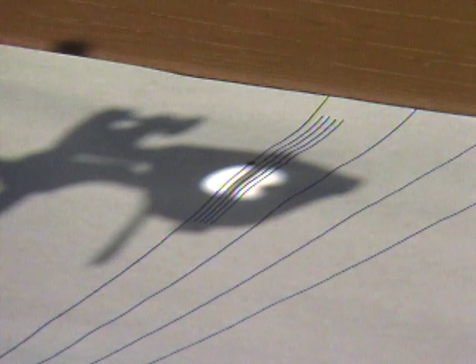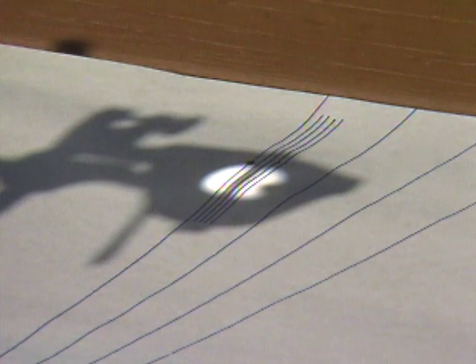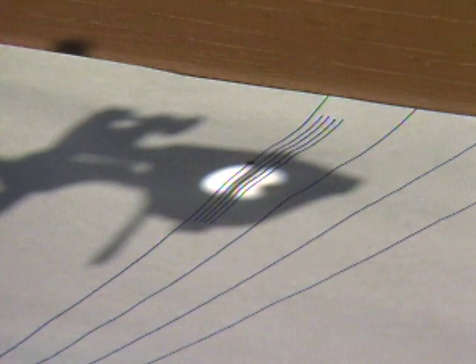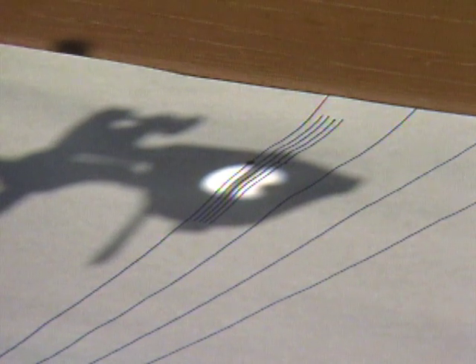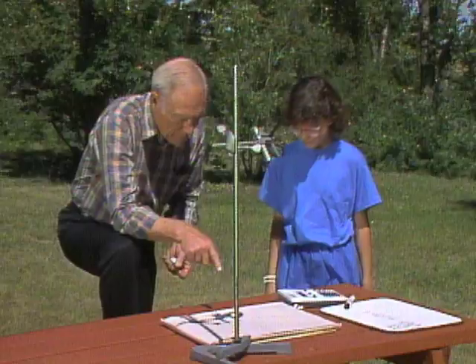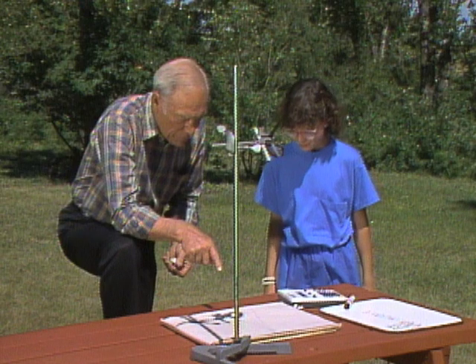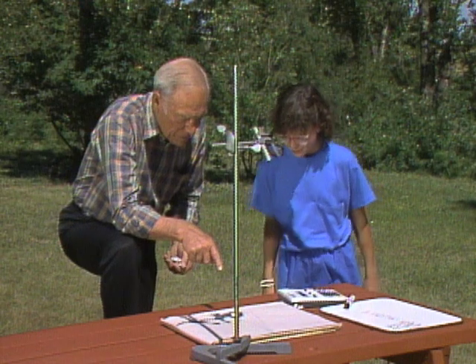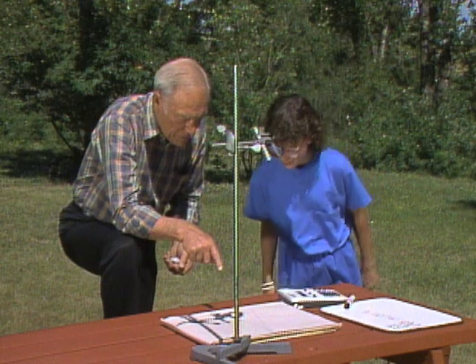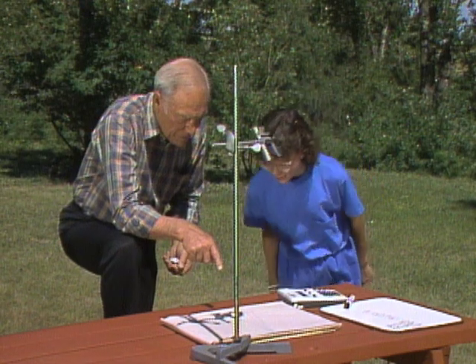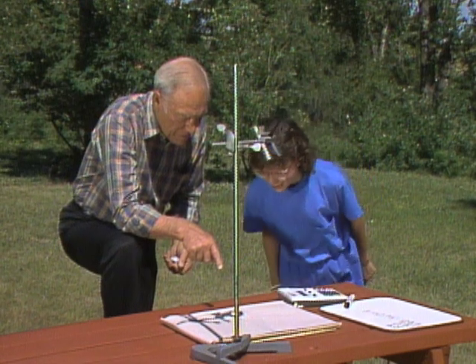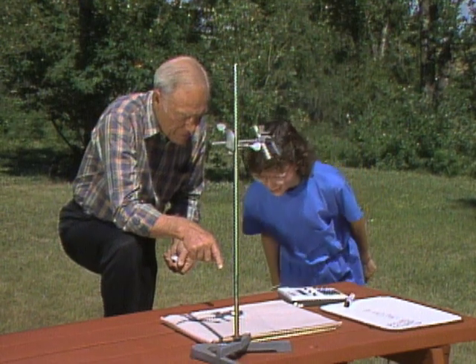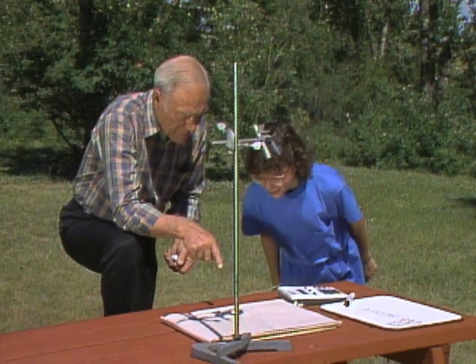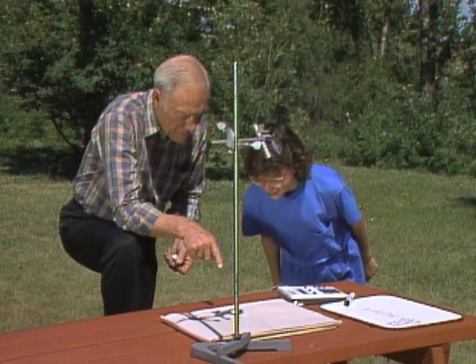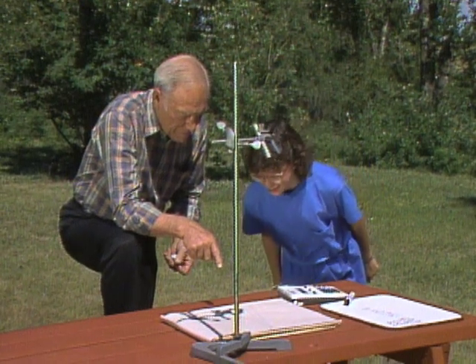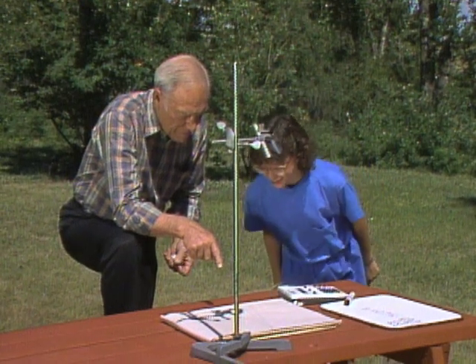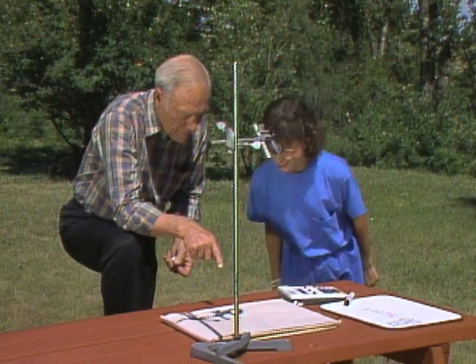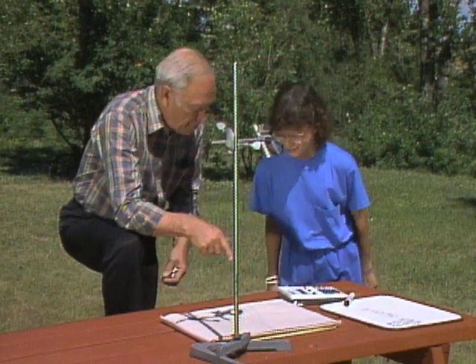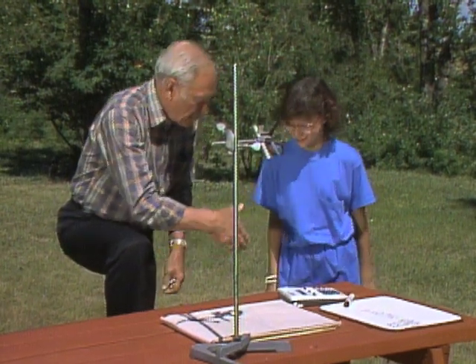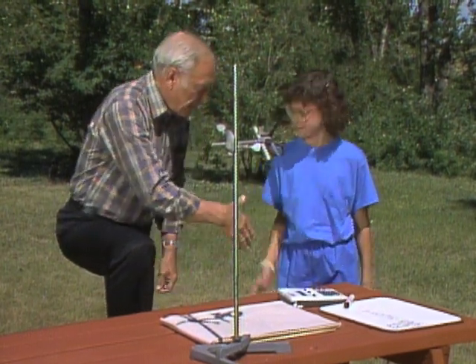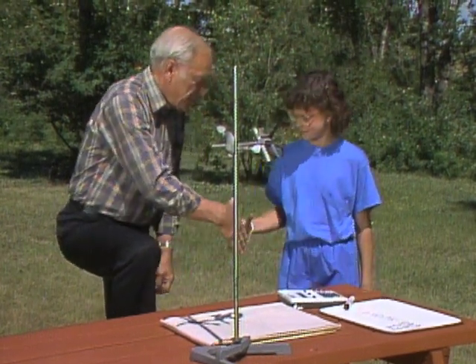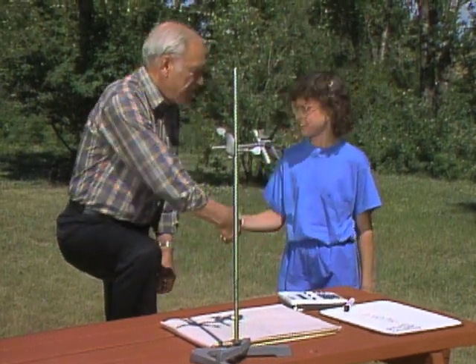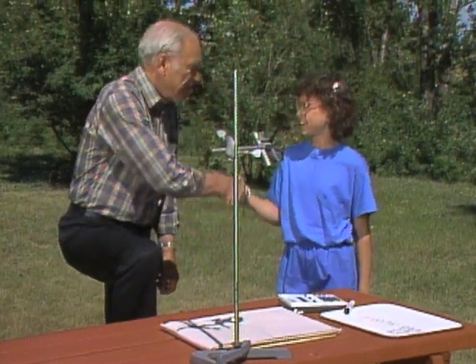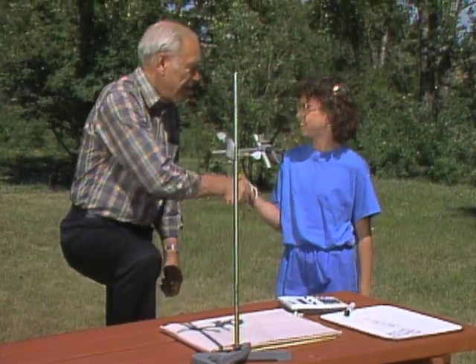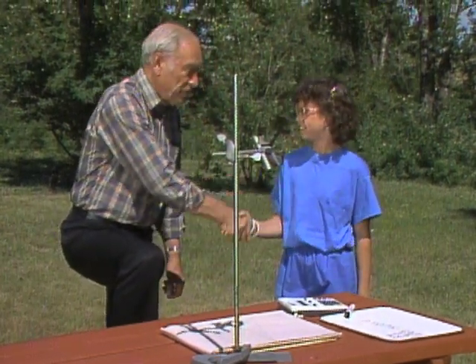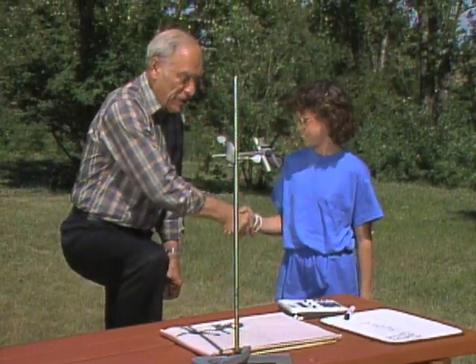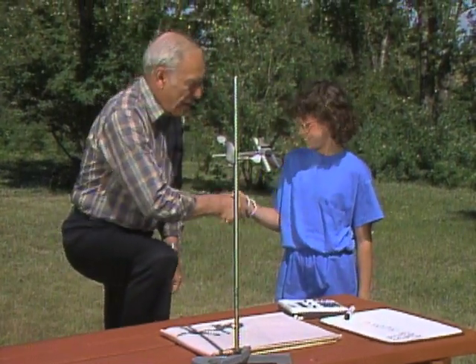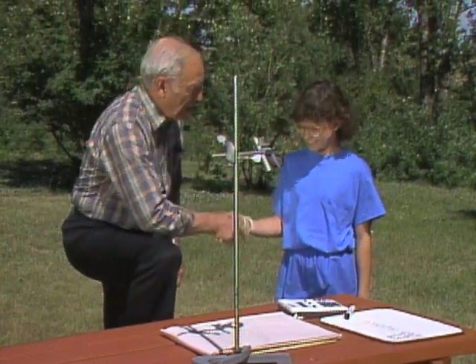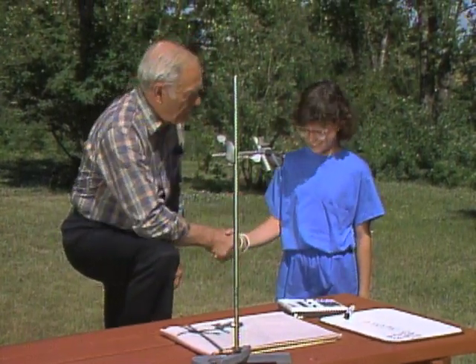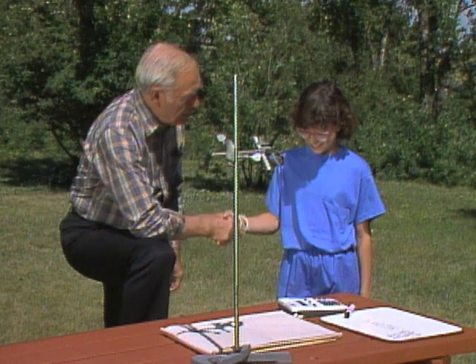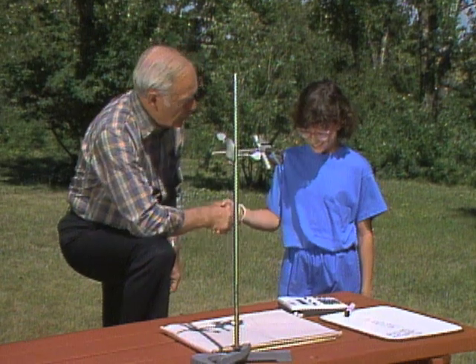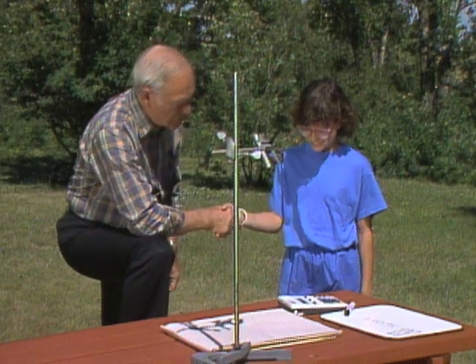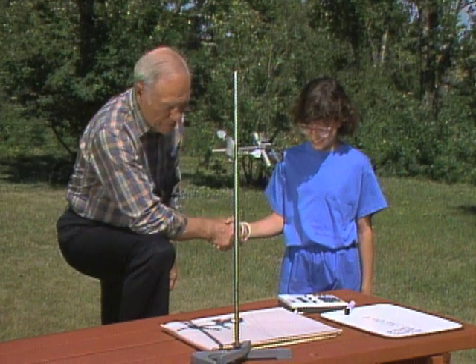Did it go by one half a degree? Yes, it did. Very good. Congratulations. Thank you. You figured out how fast the Earth is turning.